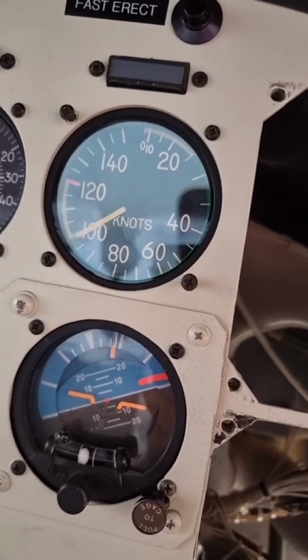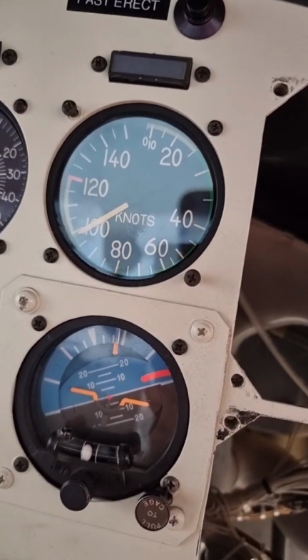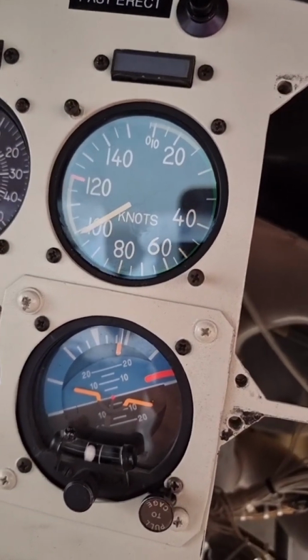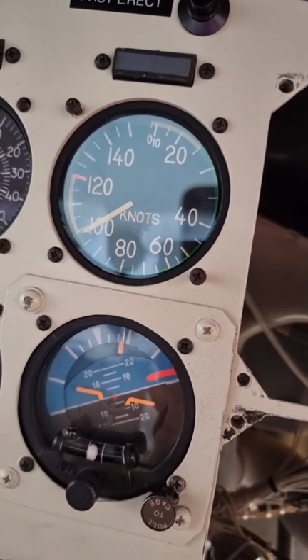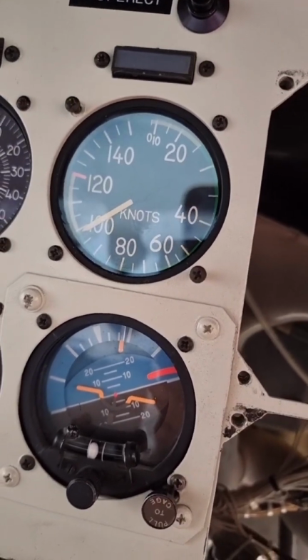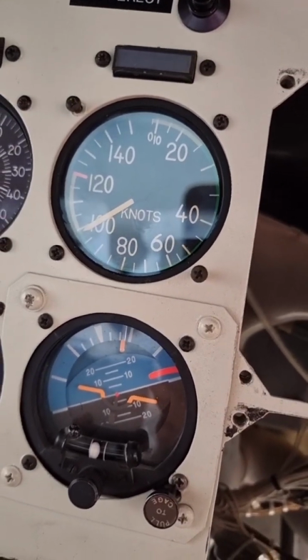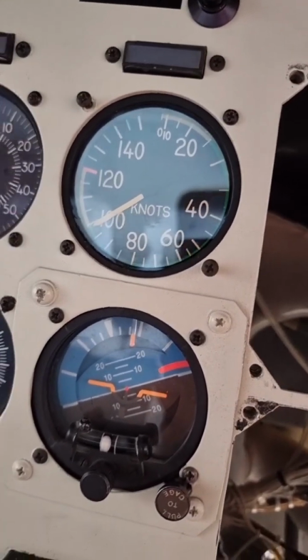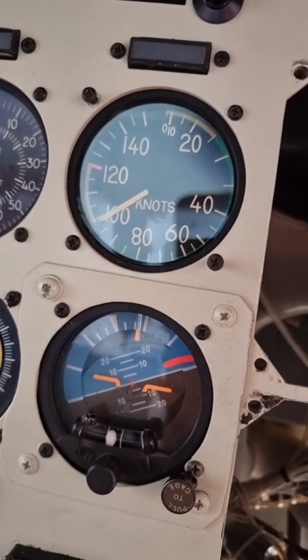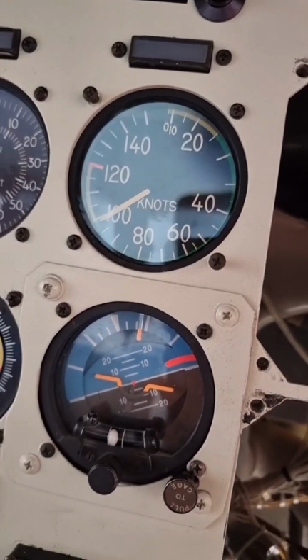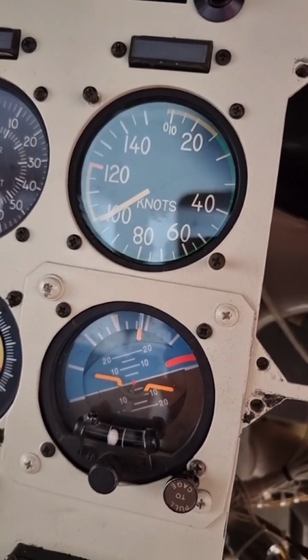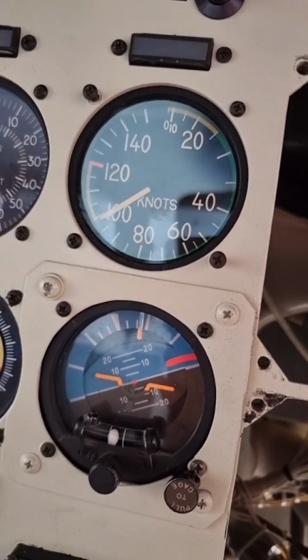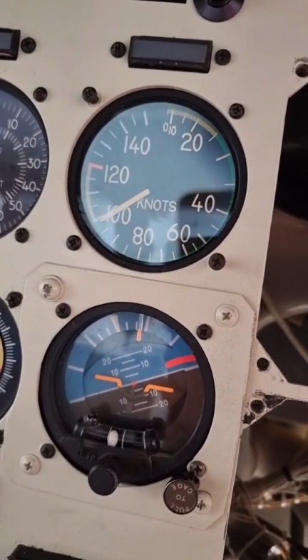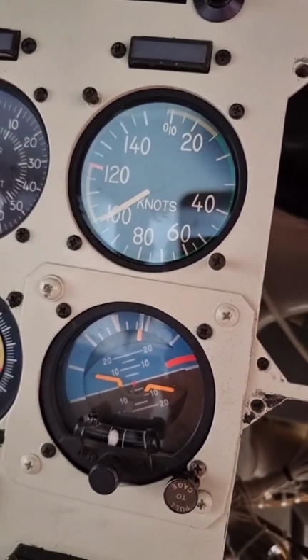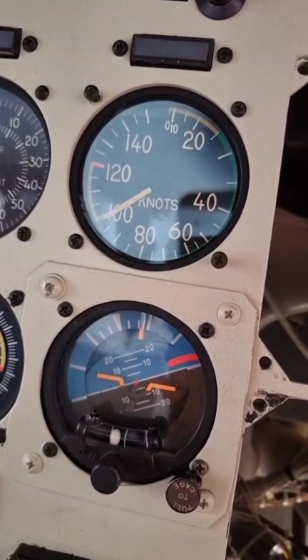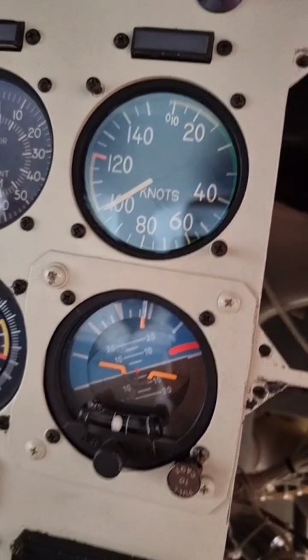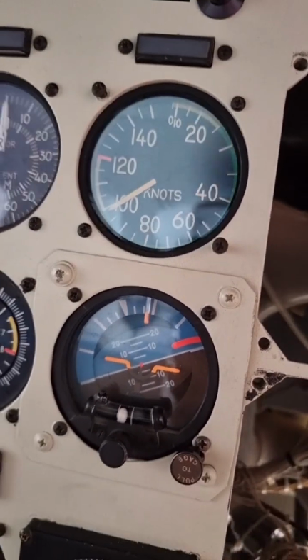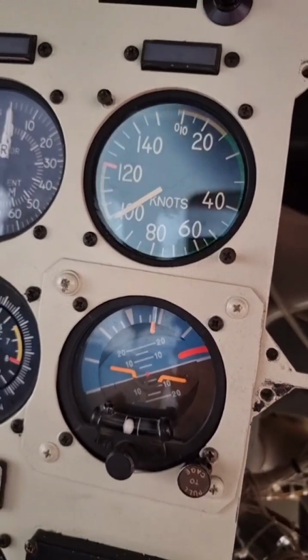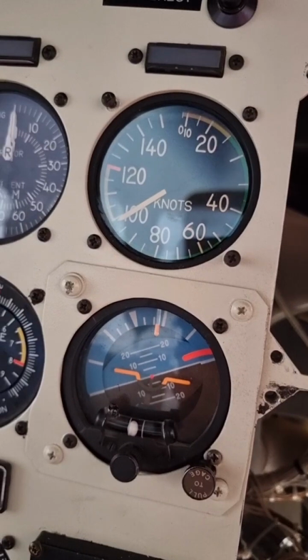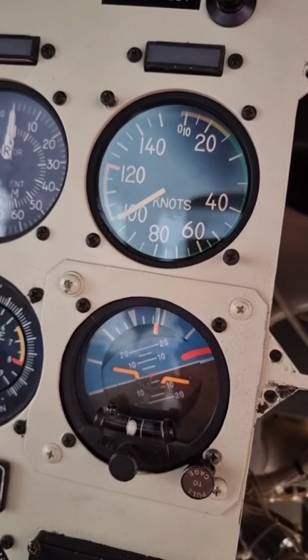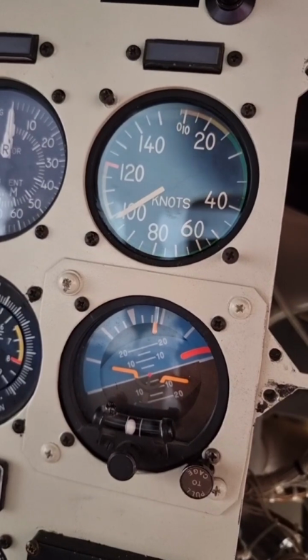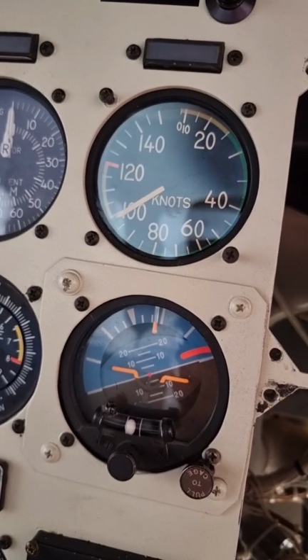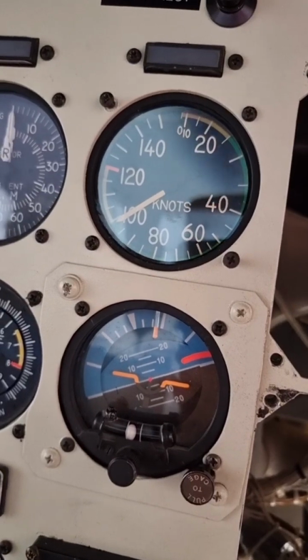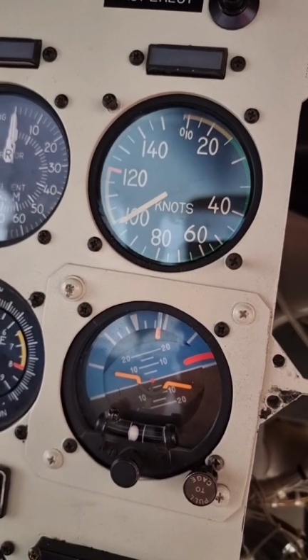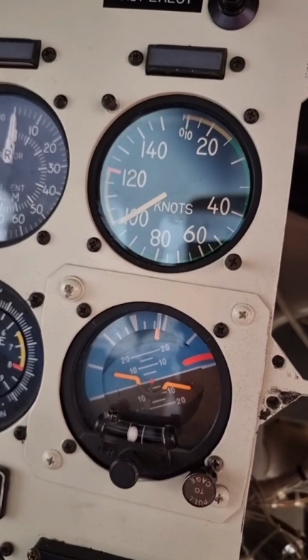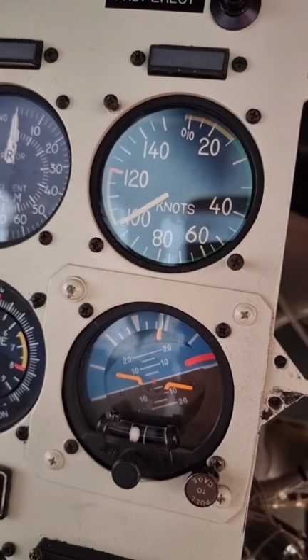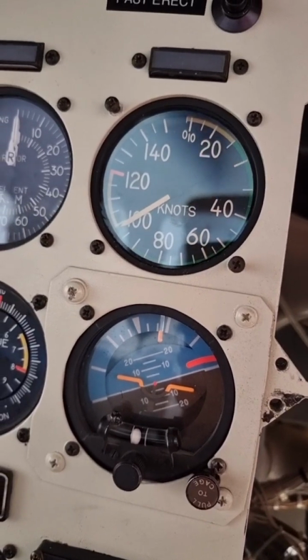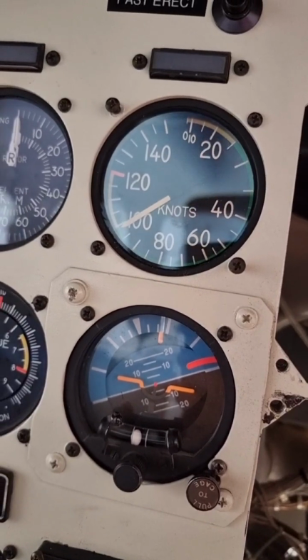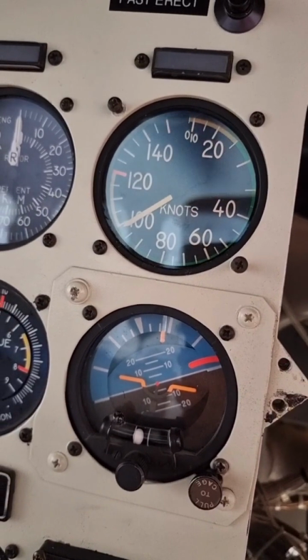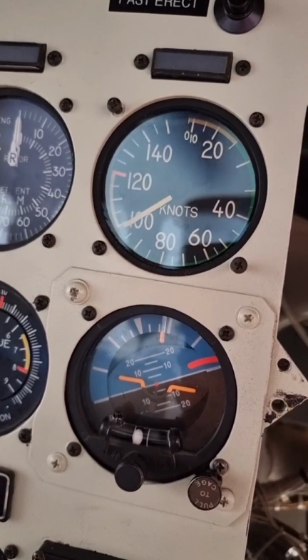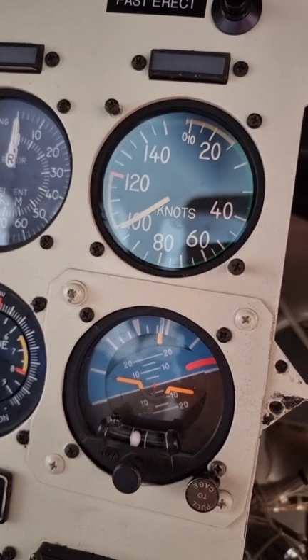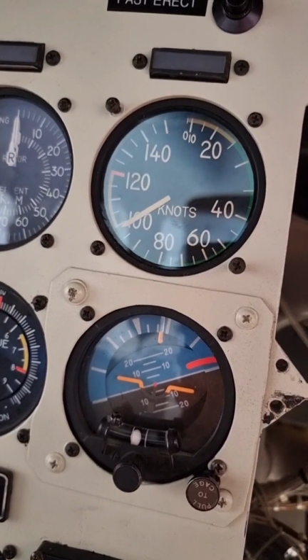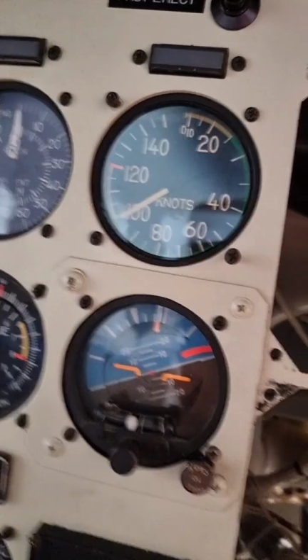You can see that the helicopter indicator is reading a bit lower than 100 knots — it's about 99 something — which is acceptable within the allowable tolerance.